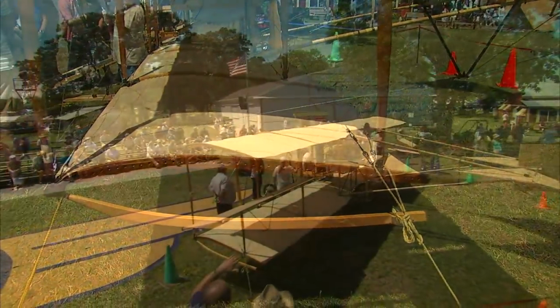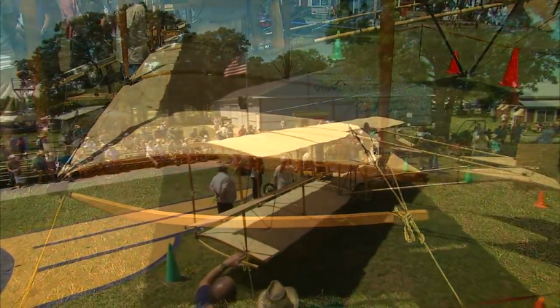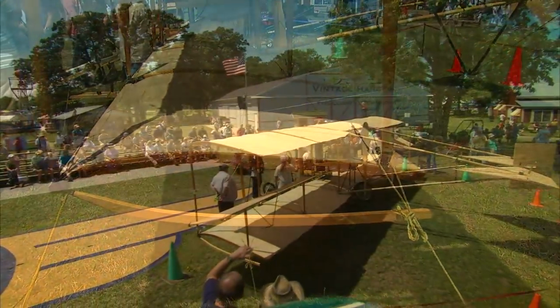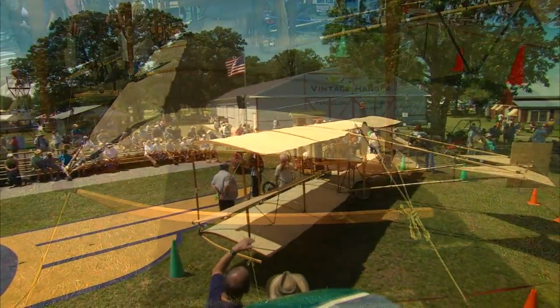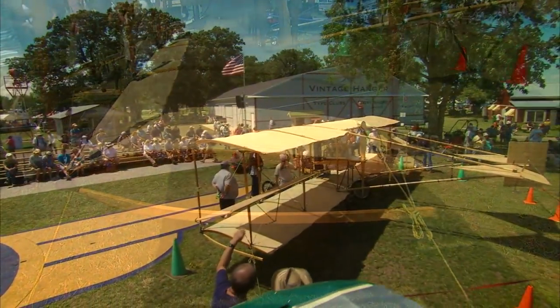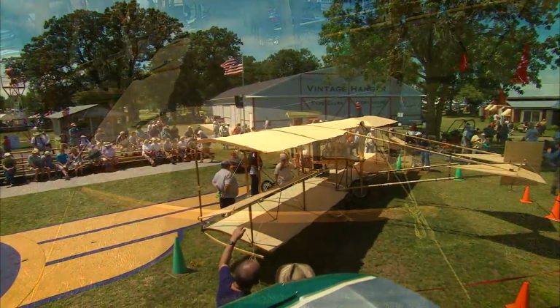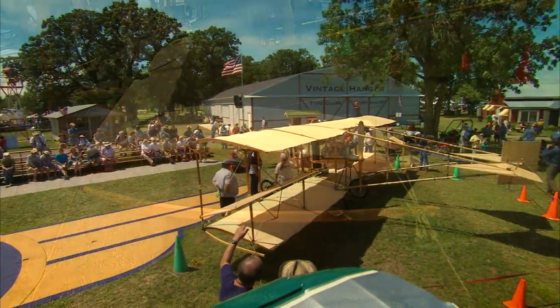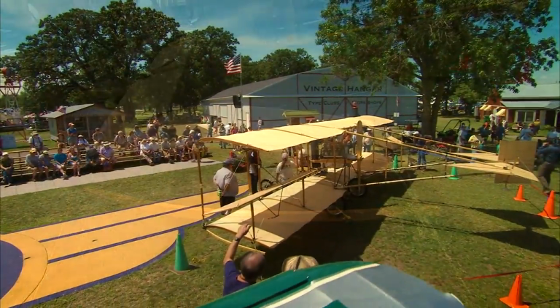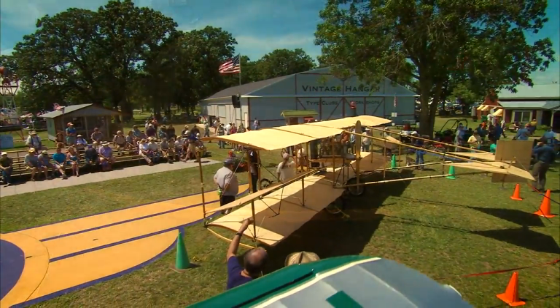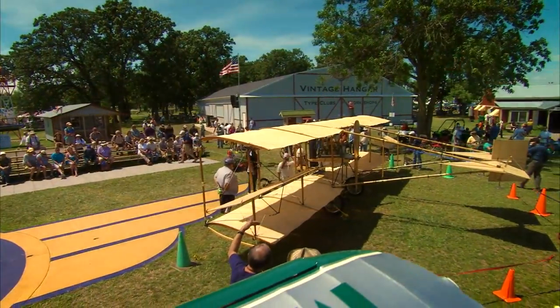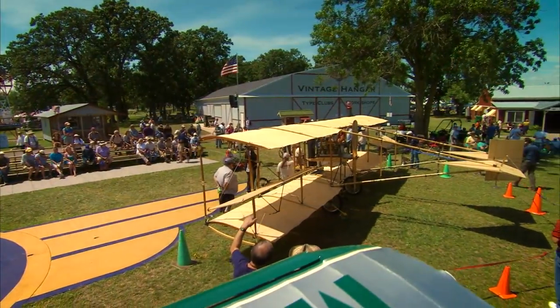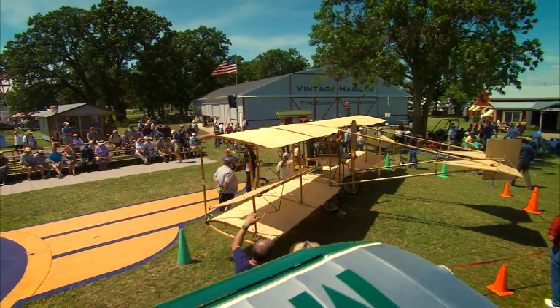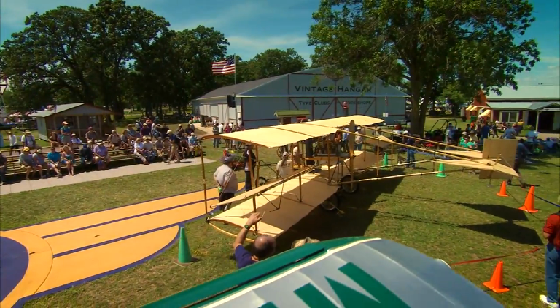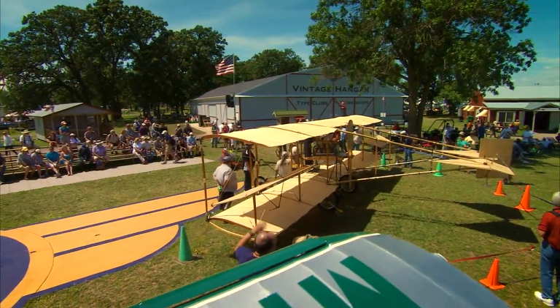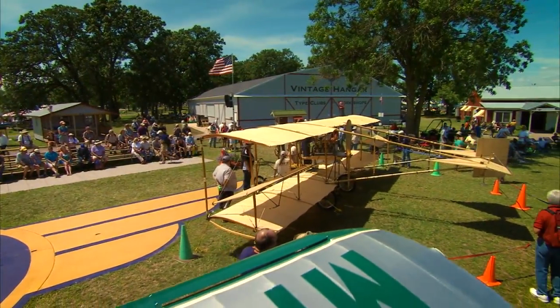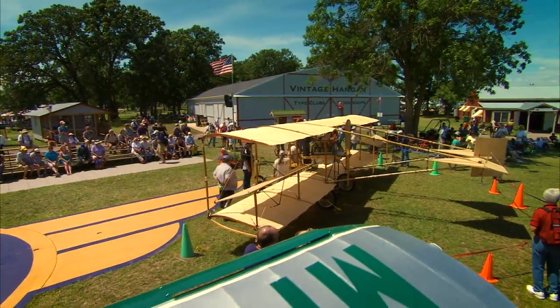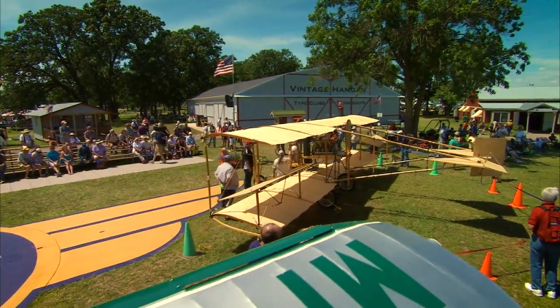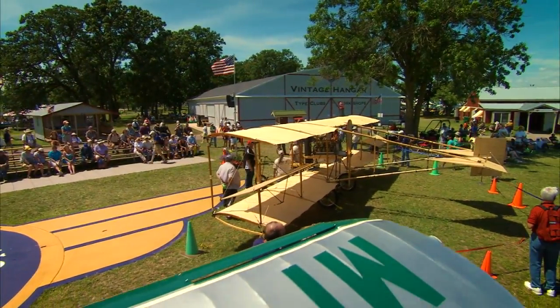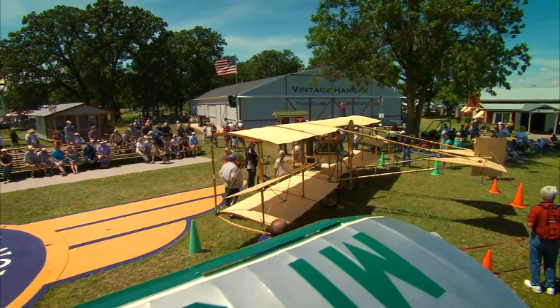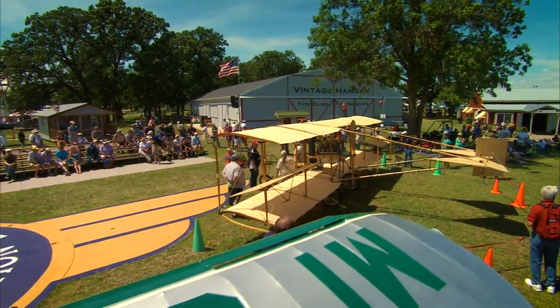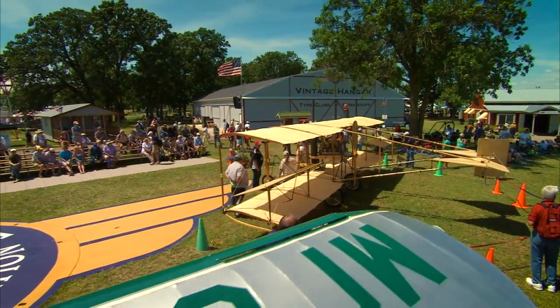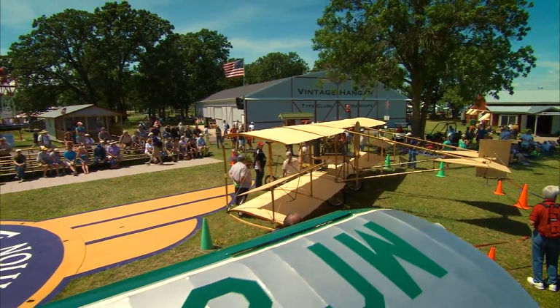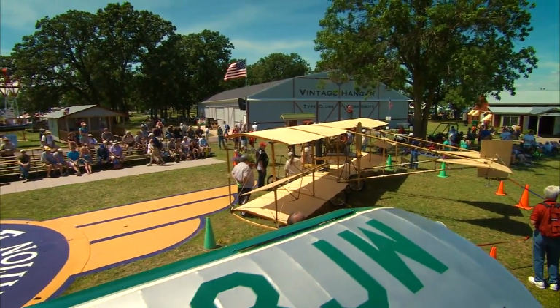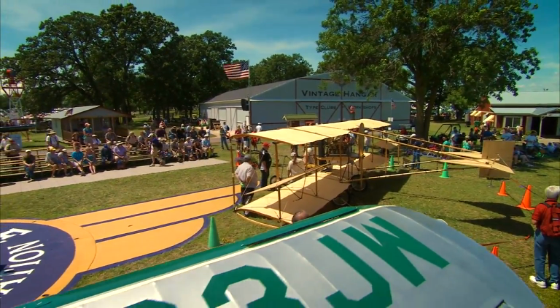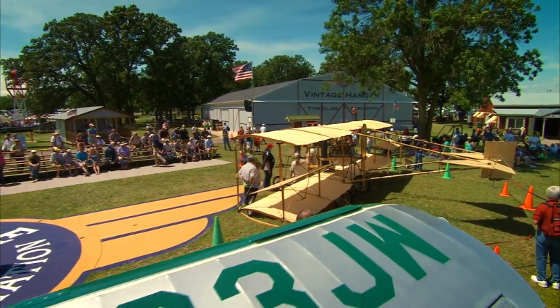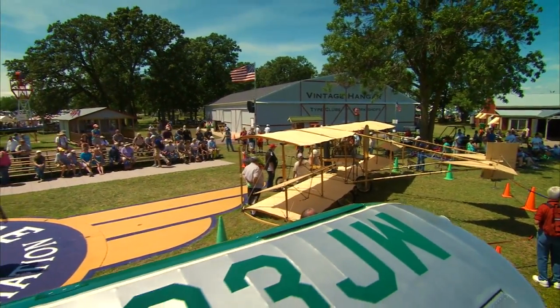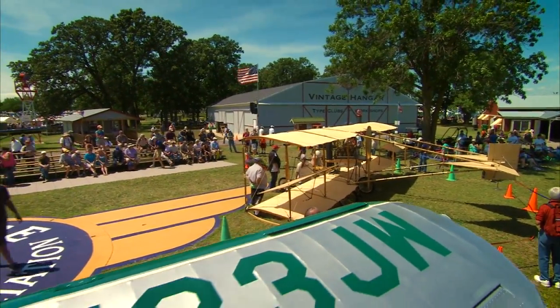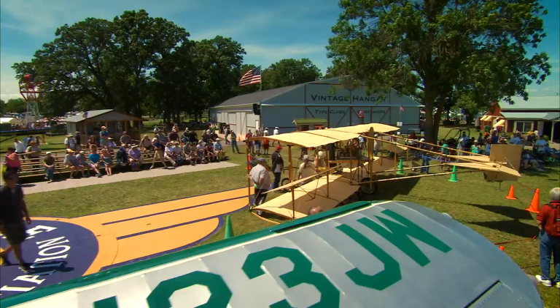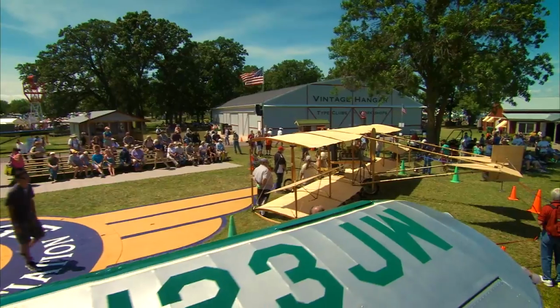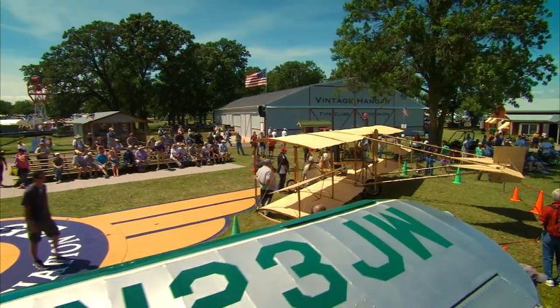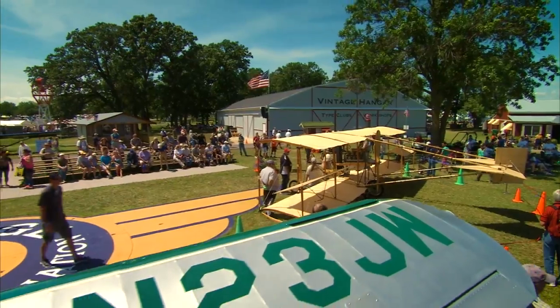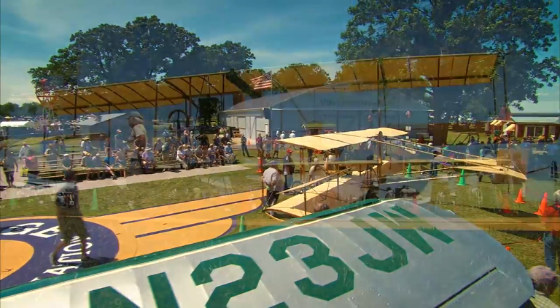Stay tuned. We hope to one day see this aircraft flying at AirVenture.